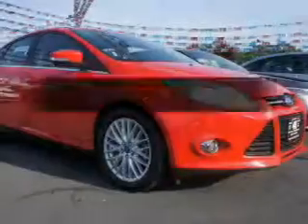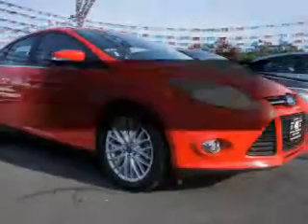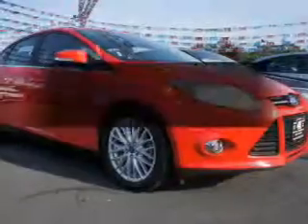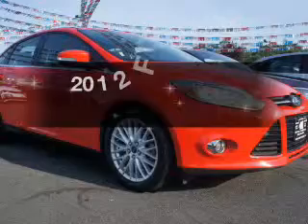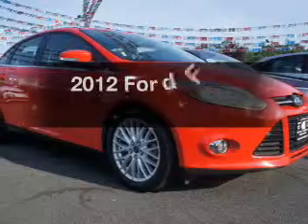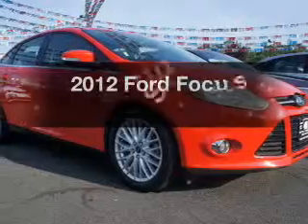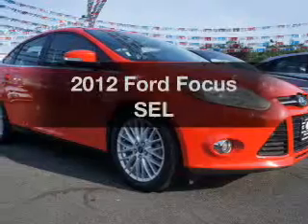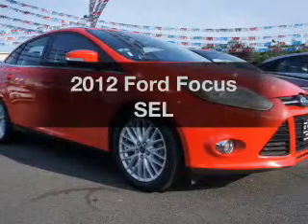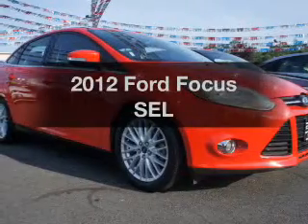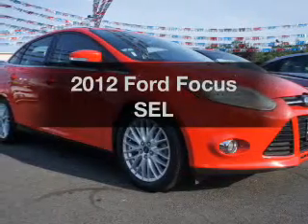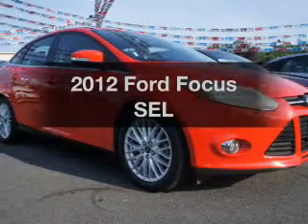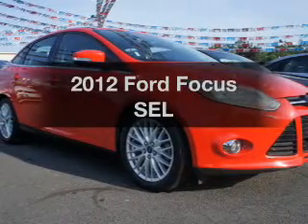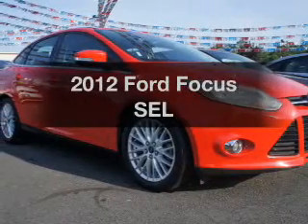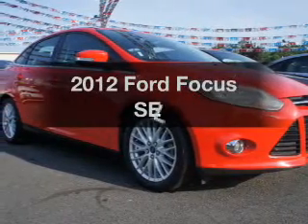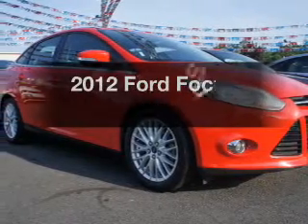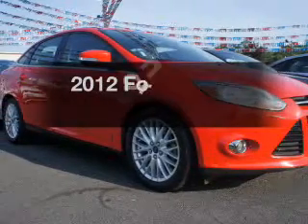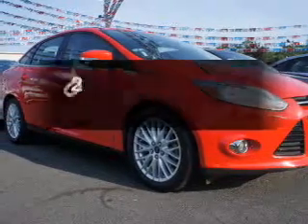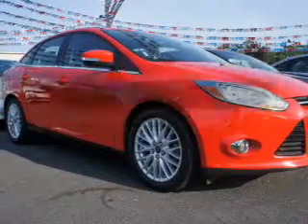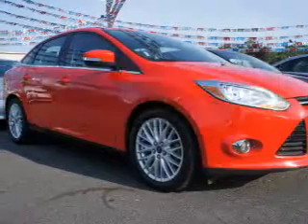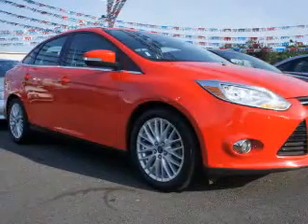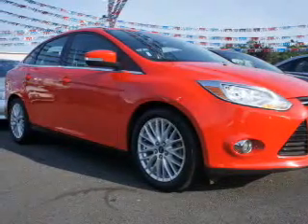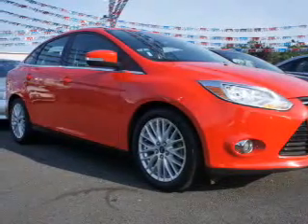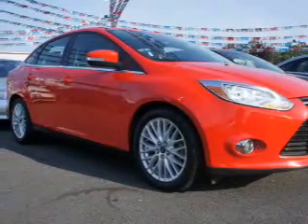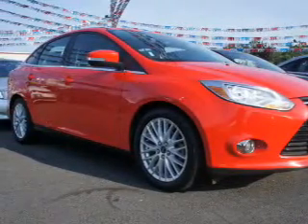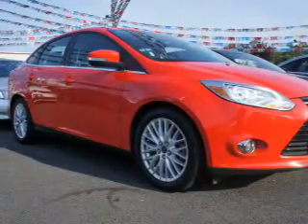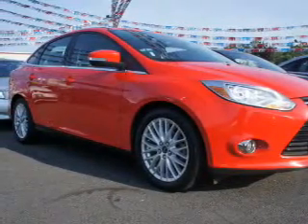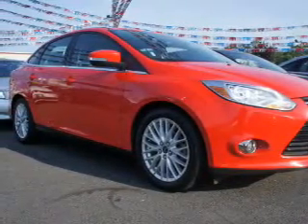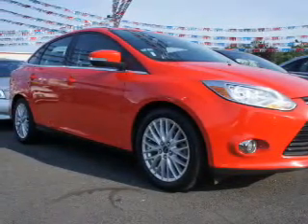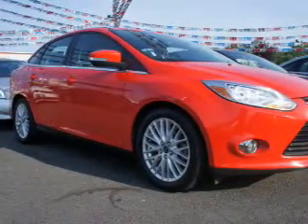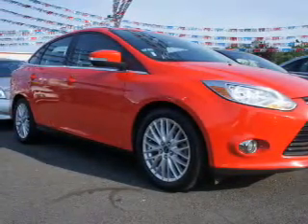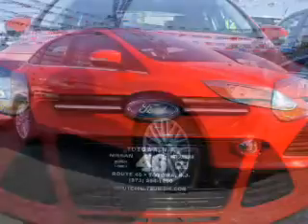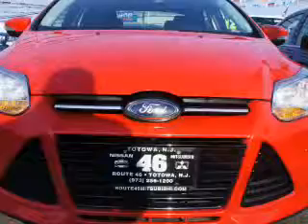Get noticed in this 2012 Ford Focus. This is the set of wheels you've been looking for.